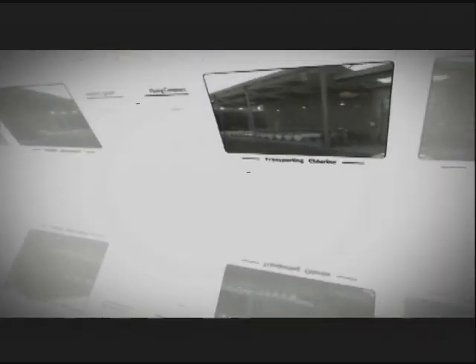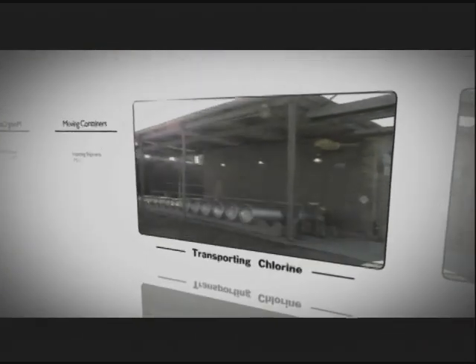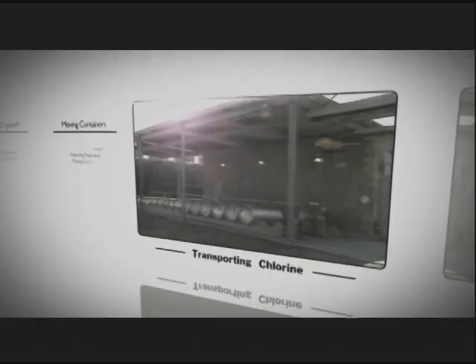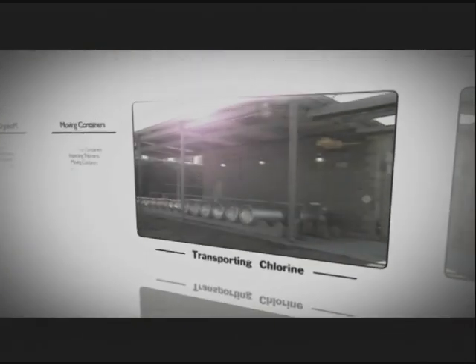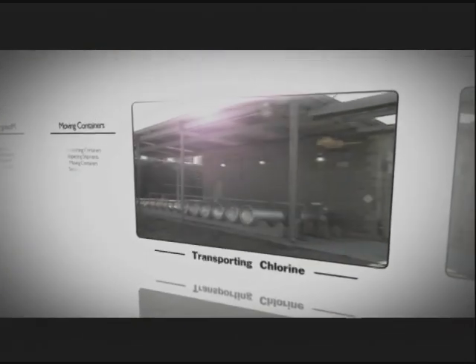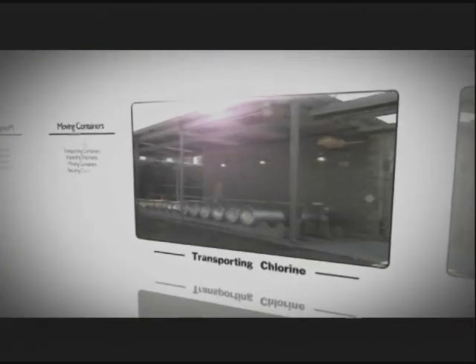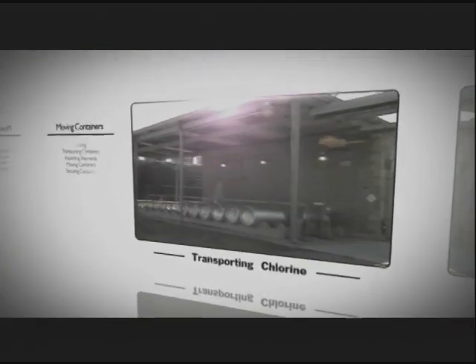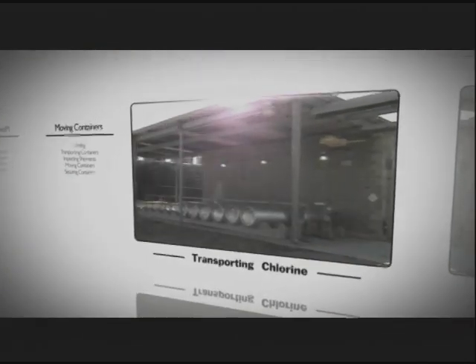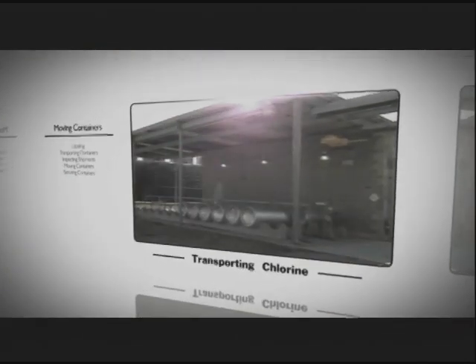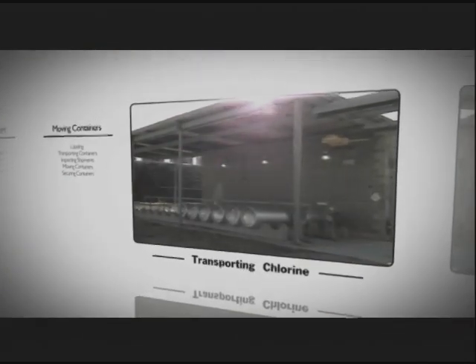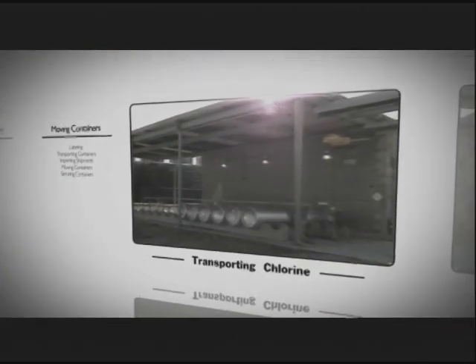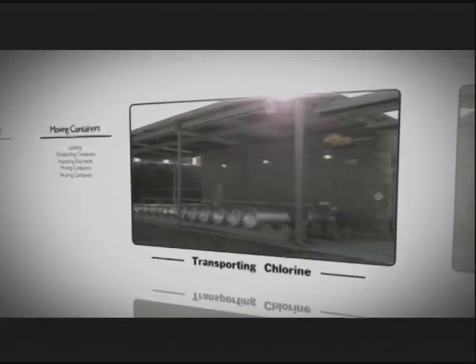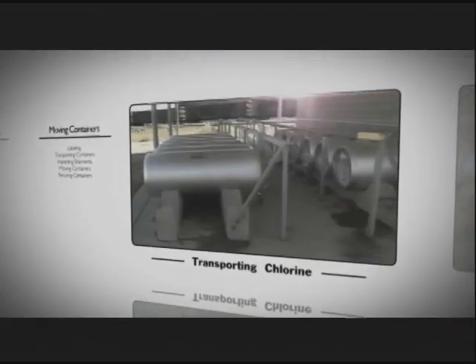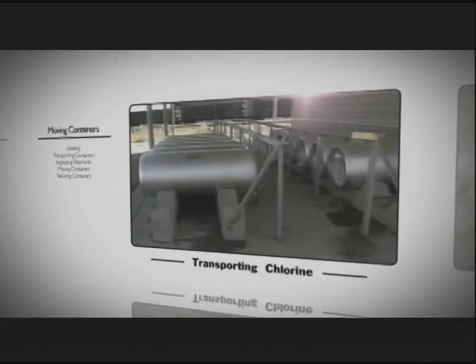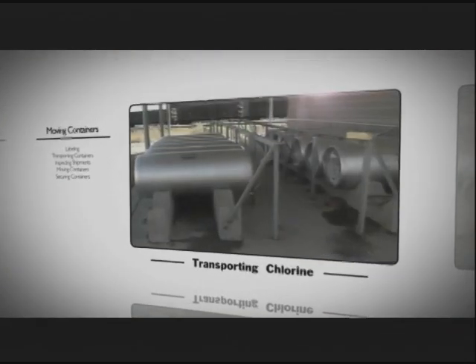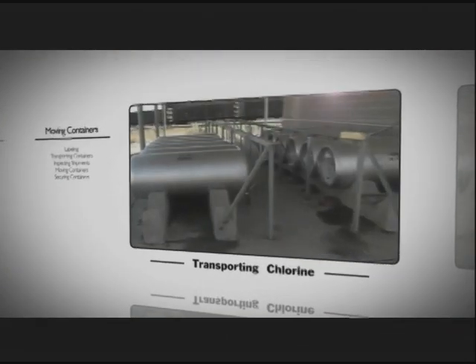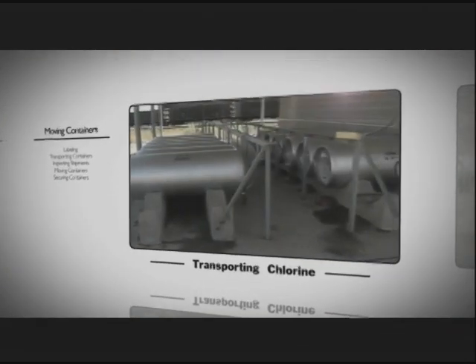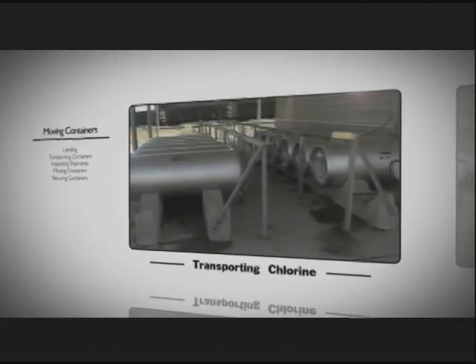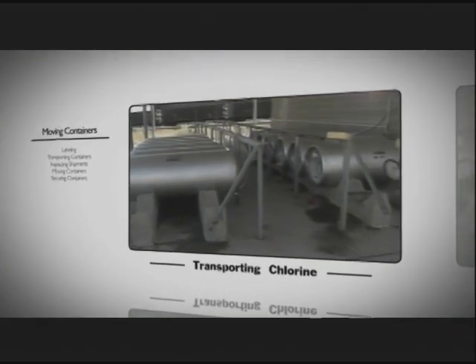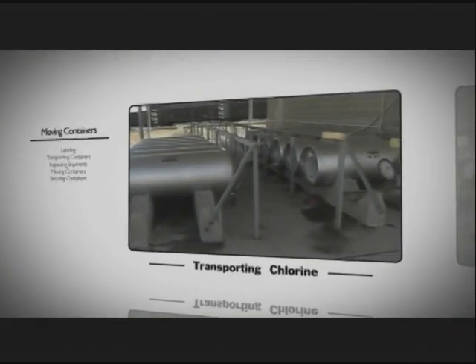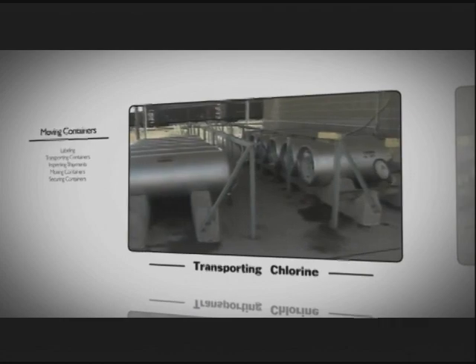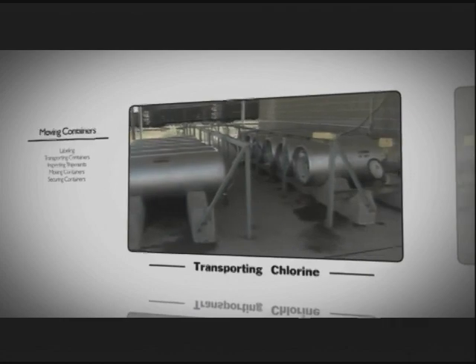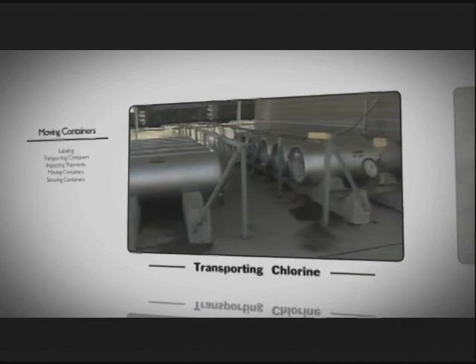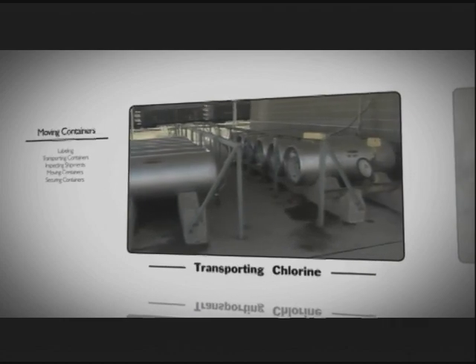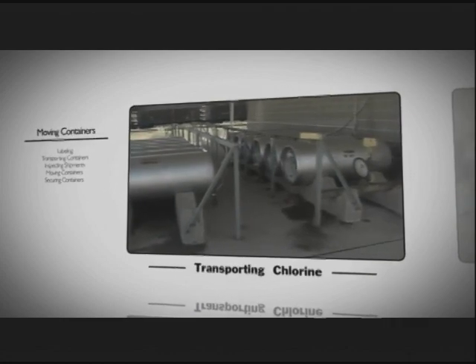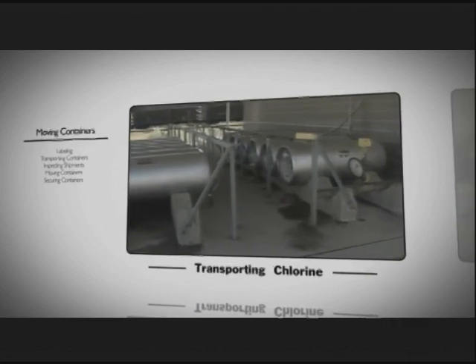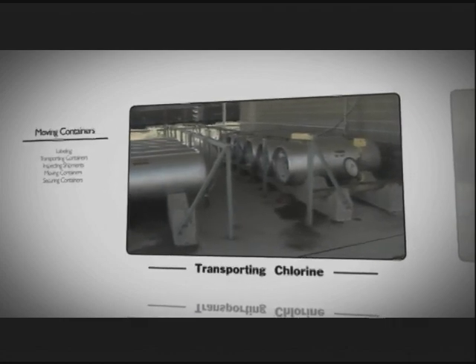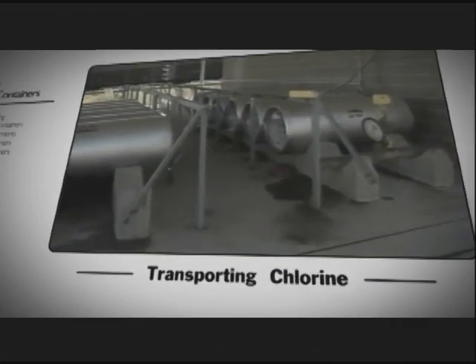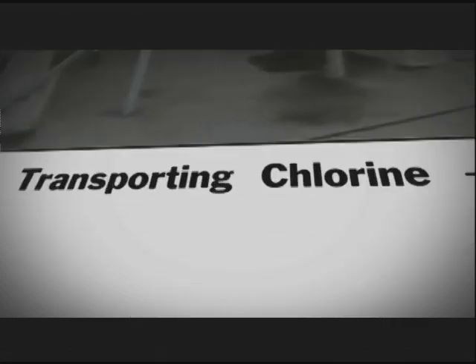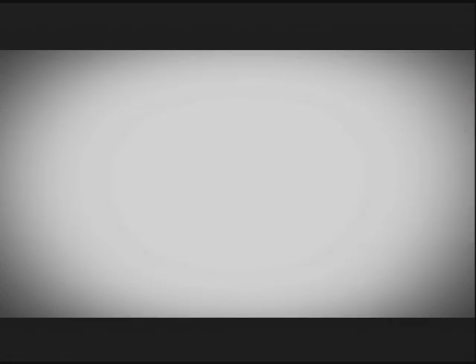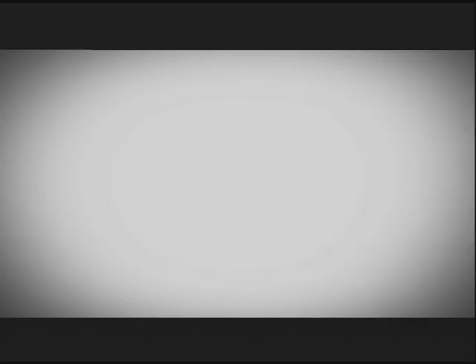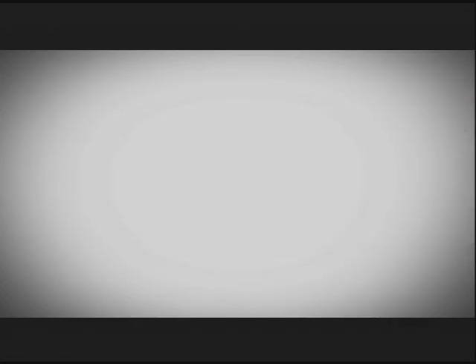Containers stored outside should be shaded from direct sunlight, and the storage area should be well maintained to prevent a fire hazard.